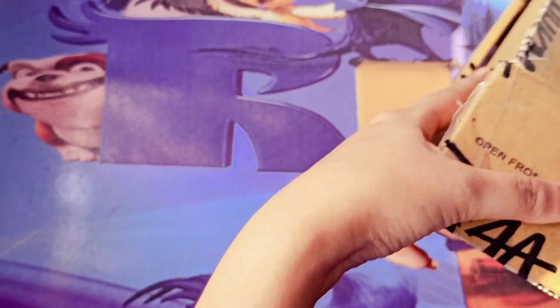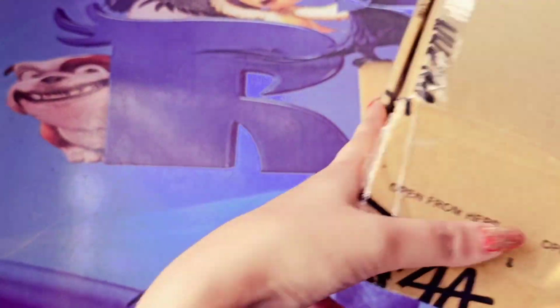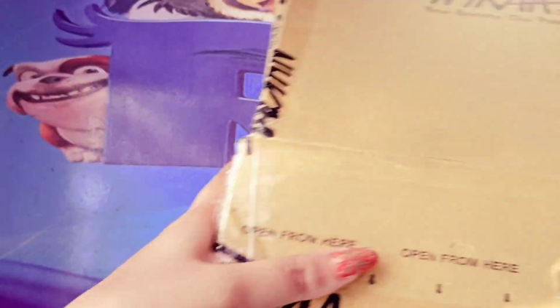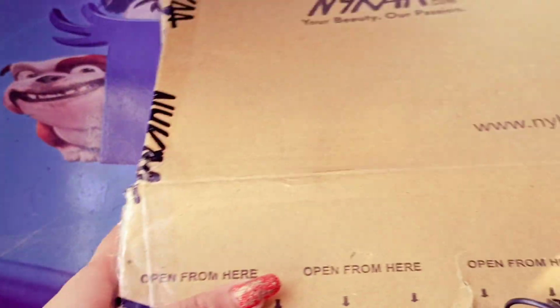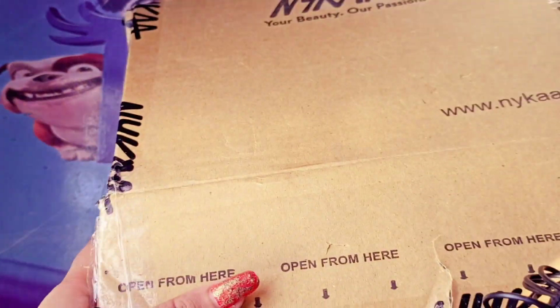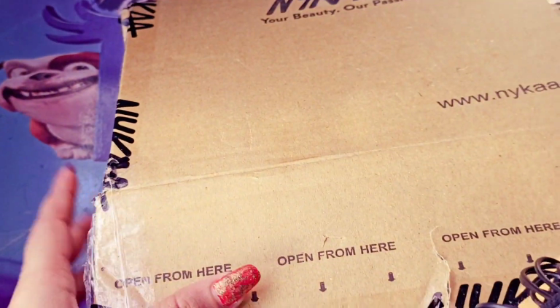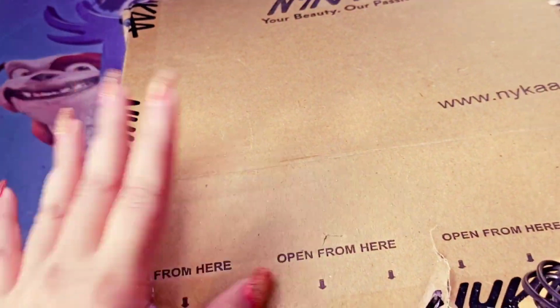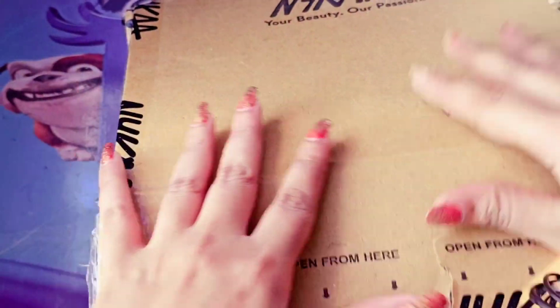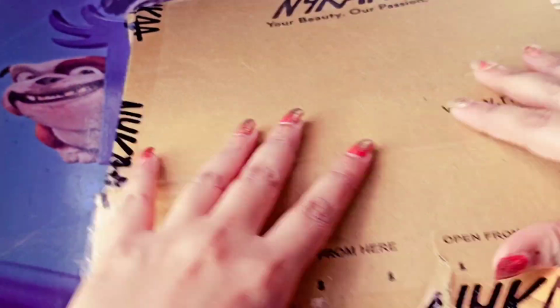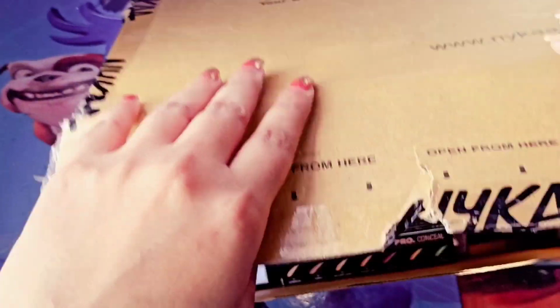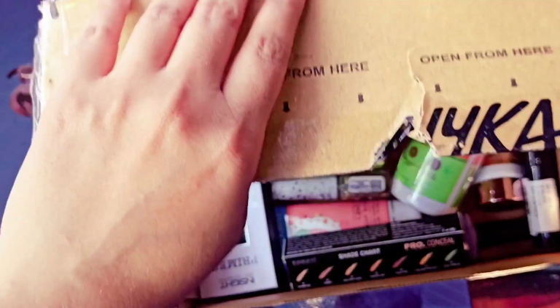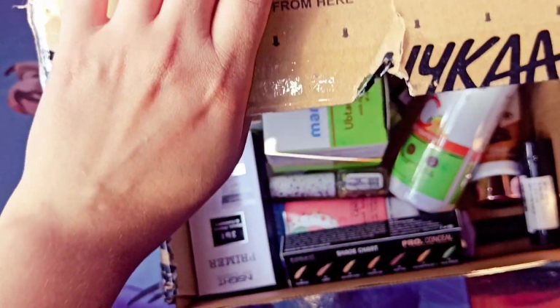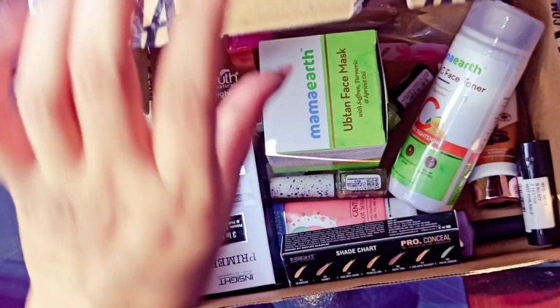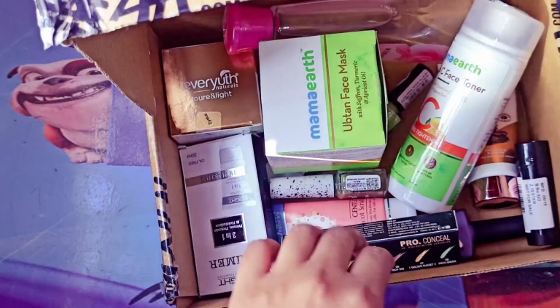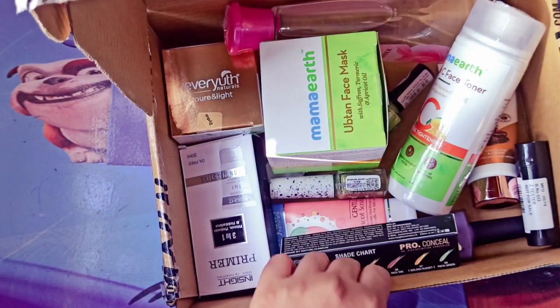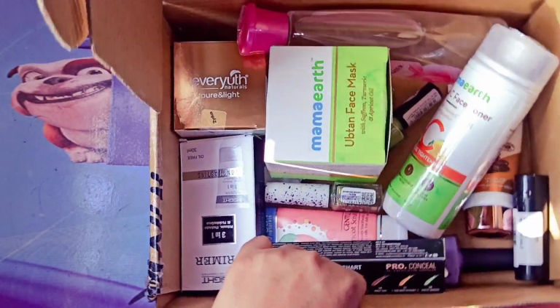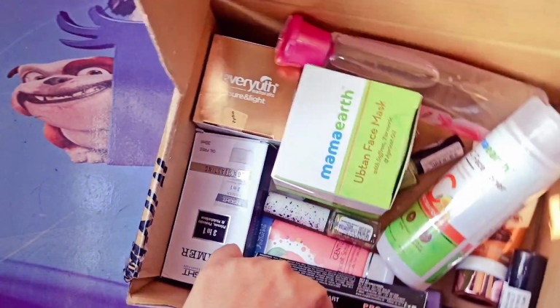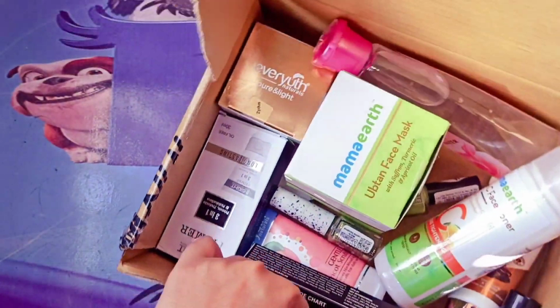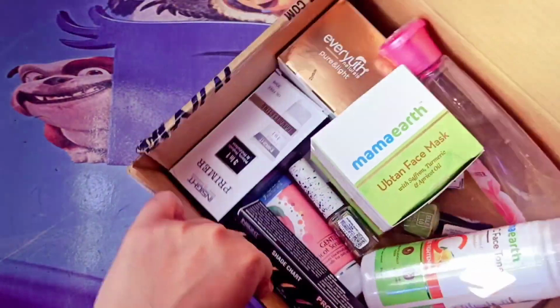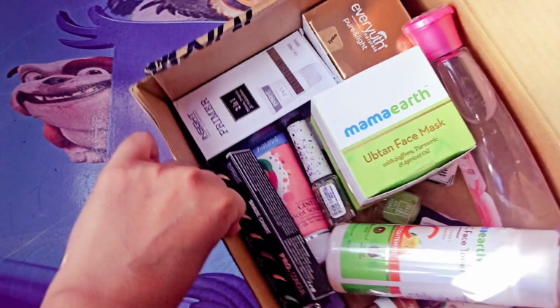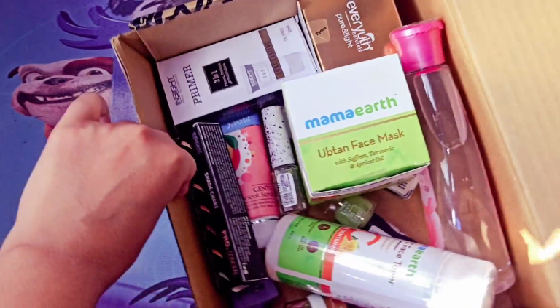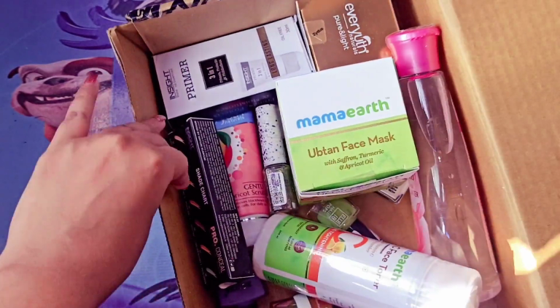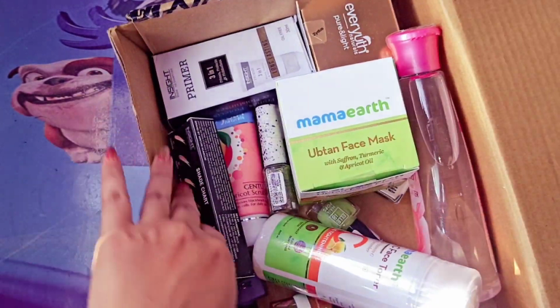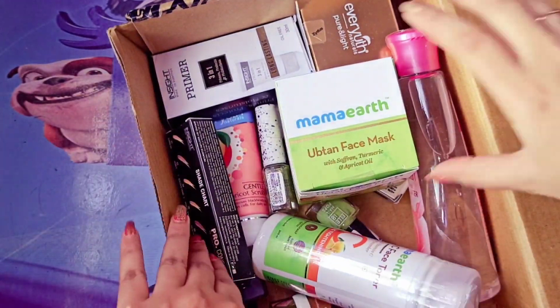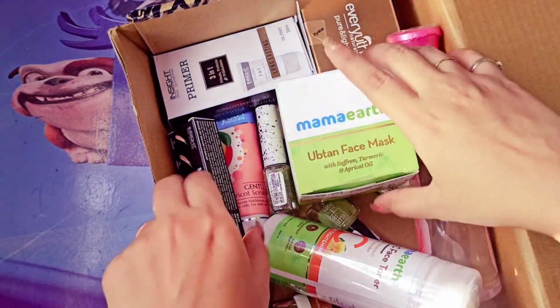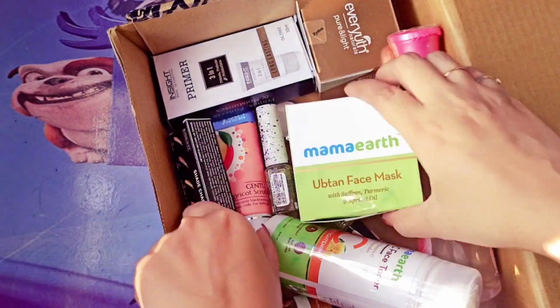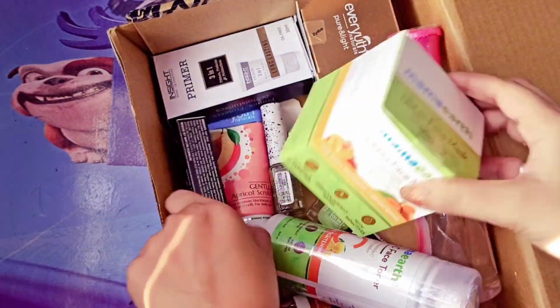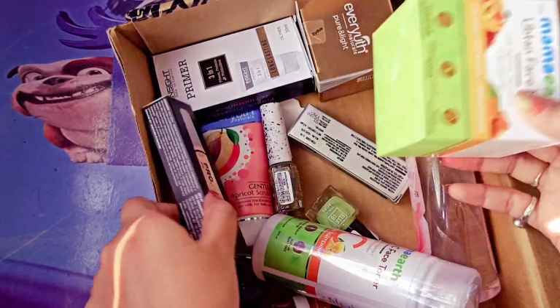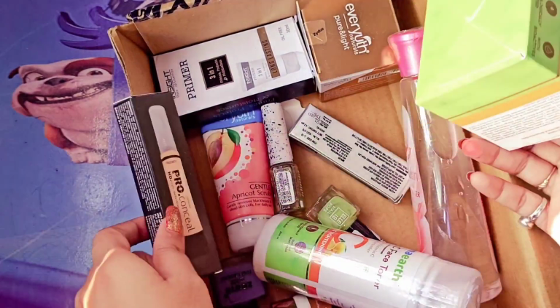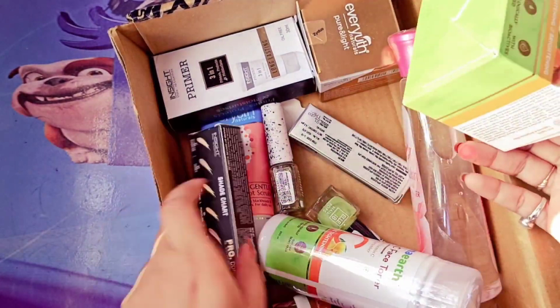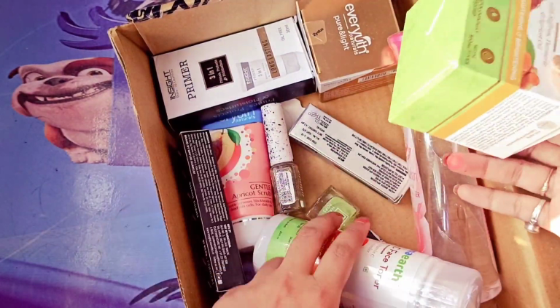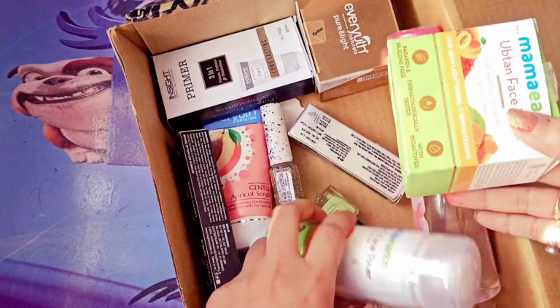So this is all the products that I bought from Nykaa. Now I will talk about how many products I bought.